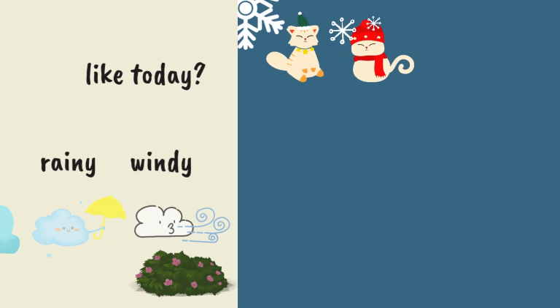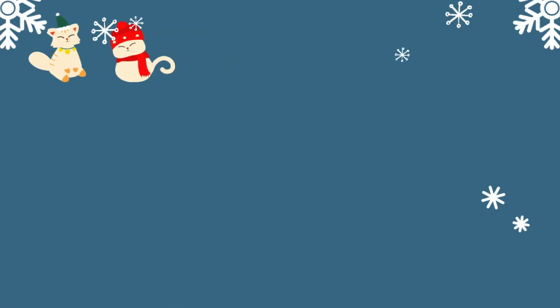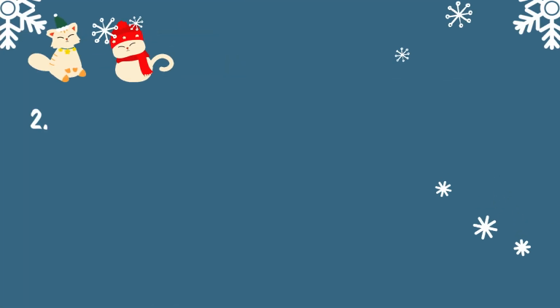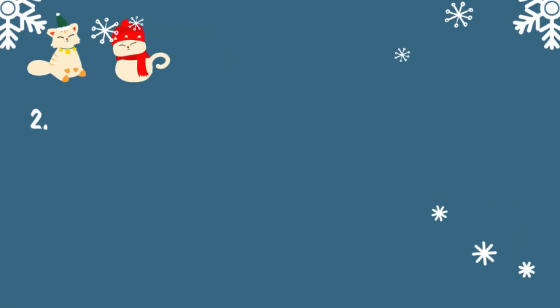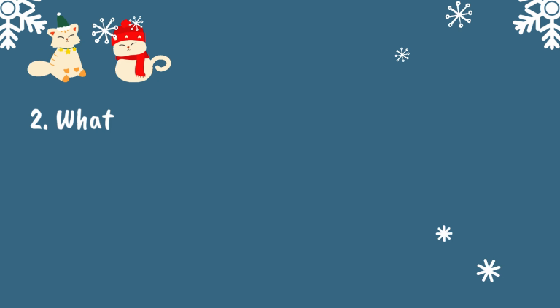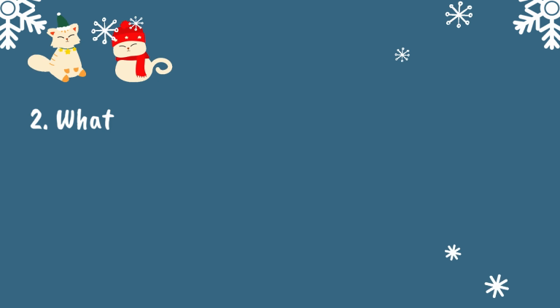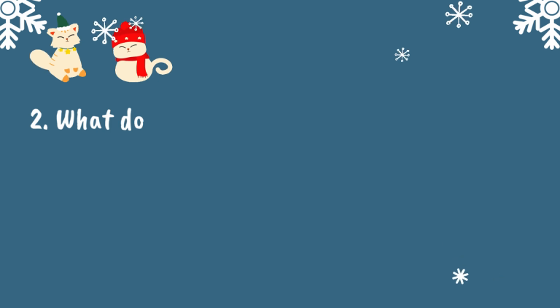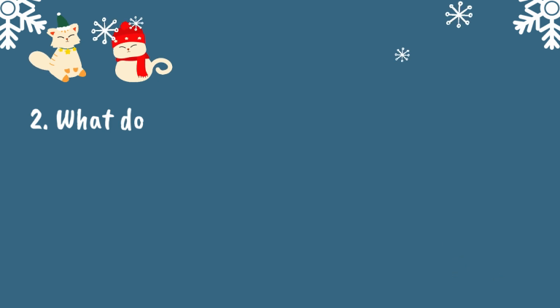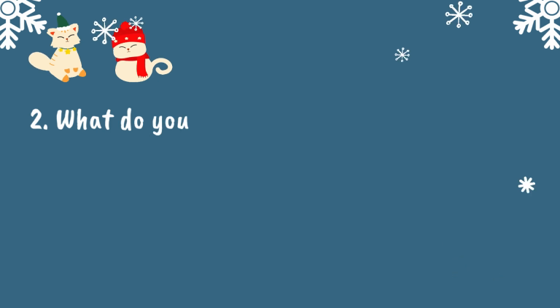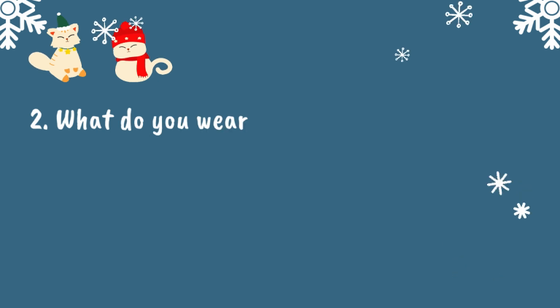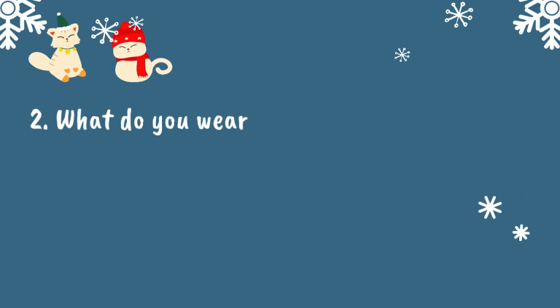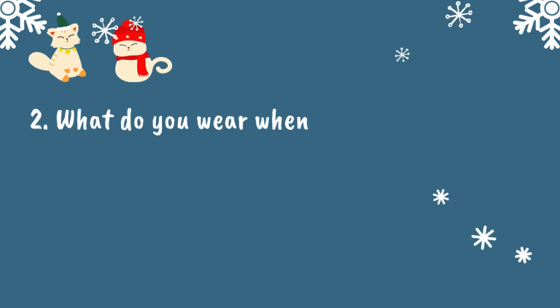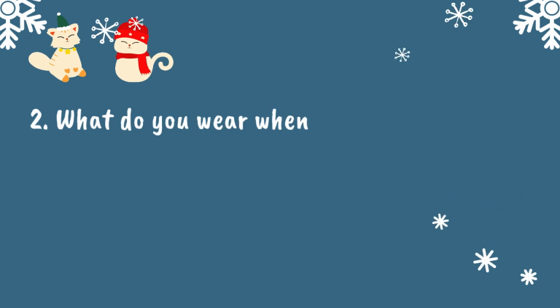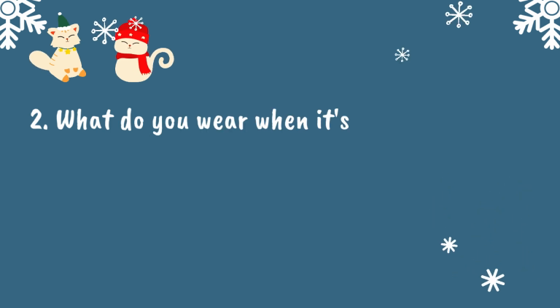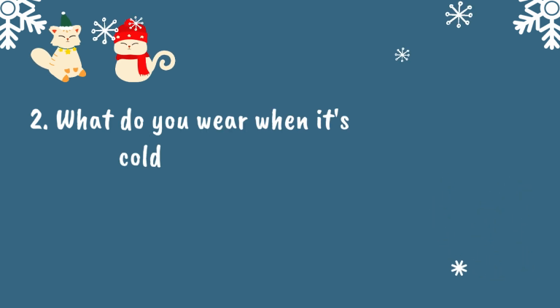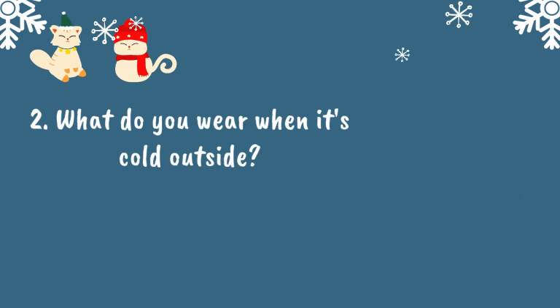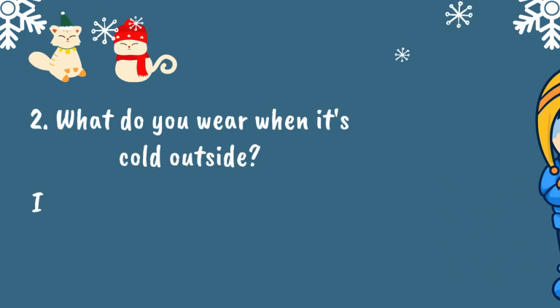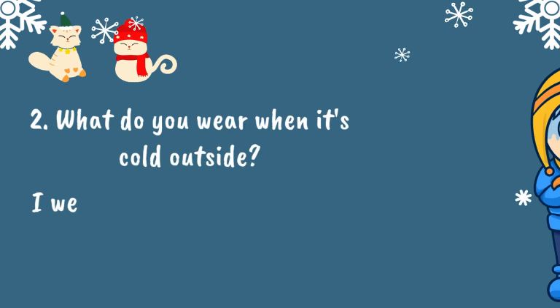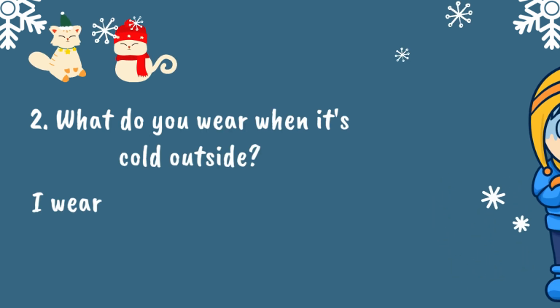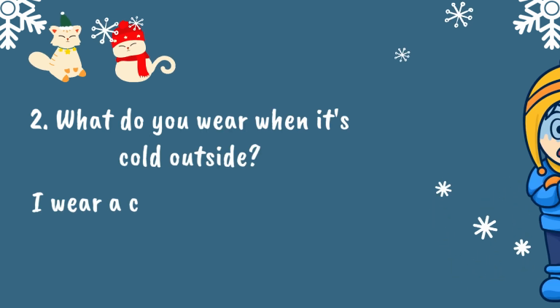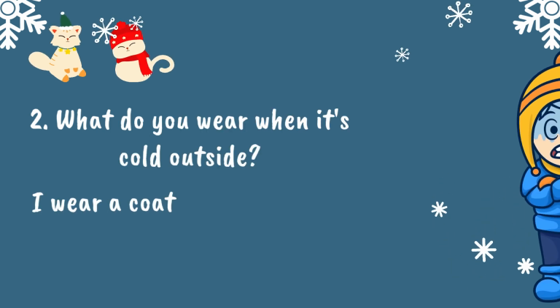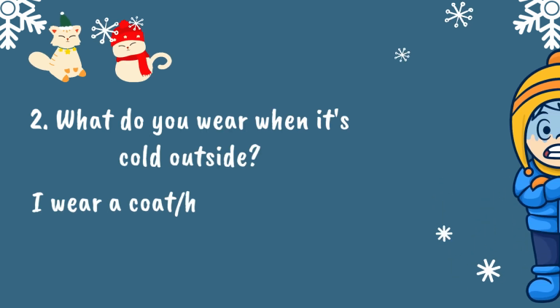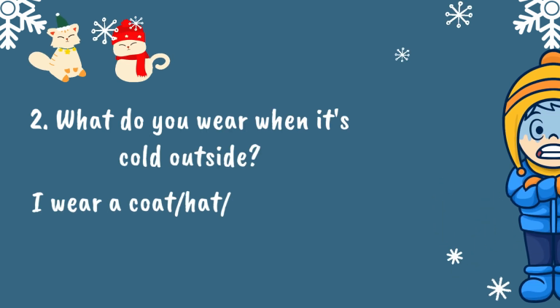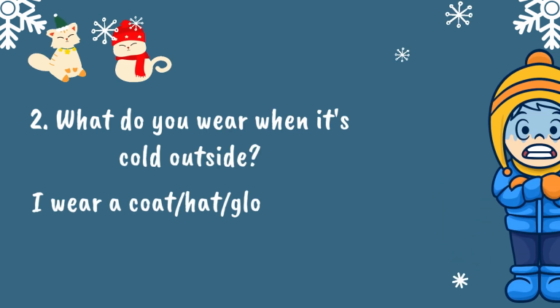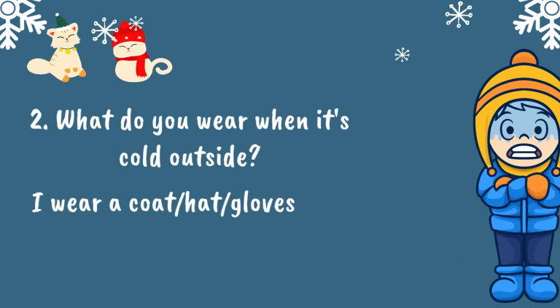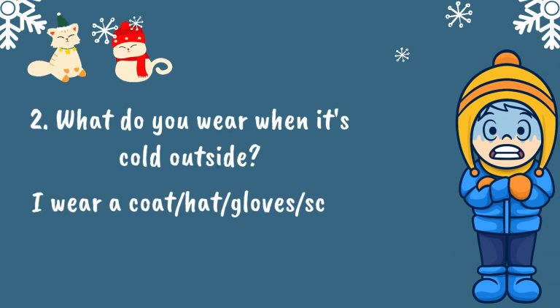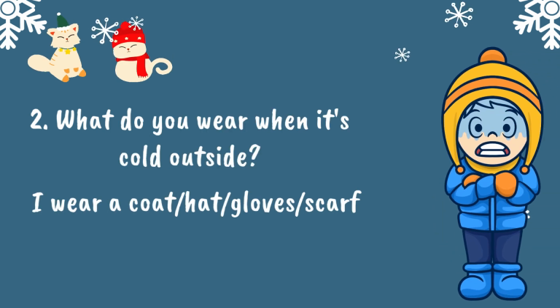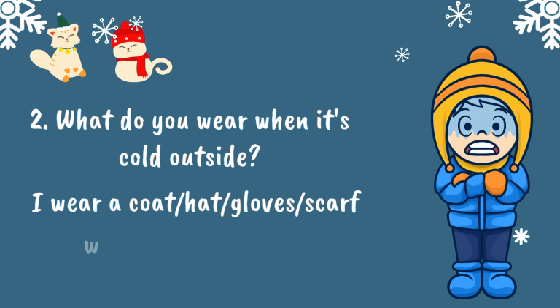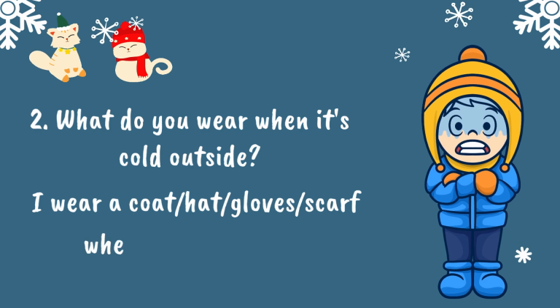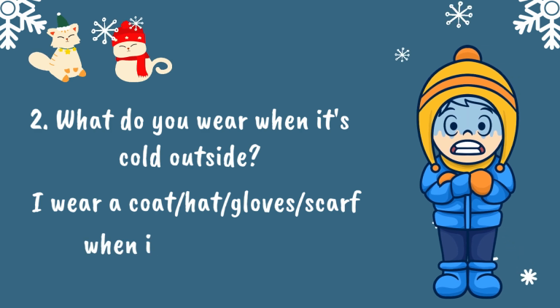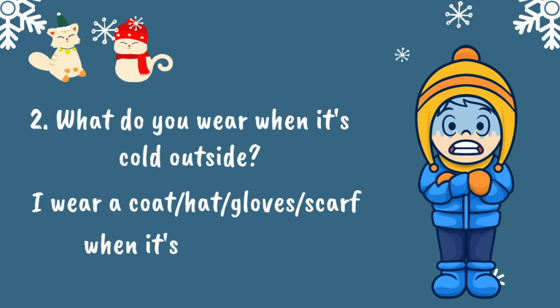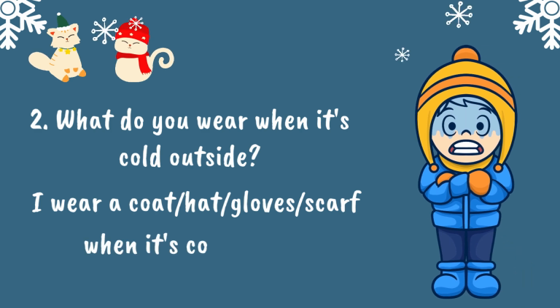2. What do you wear when it's cold outside? I wear a coat, hat, gloves, and a scarf when it's cold outside.